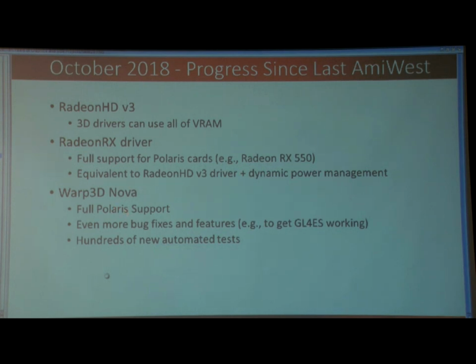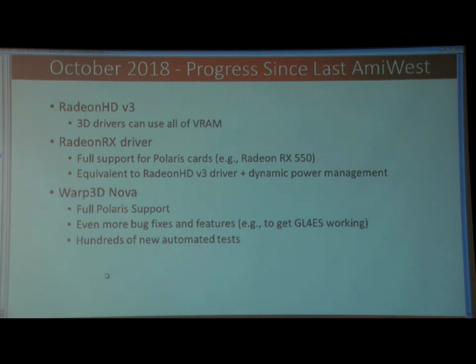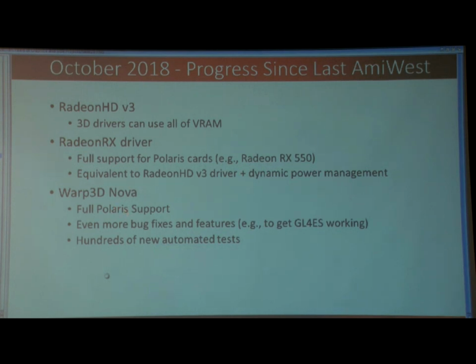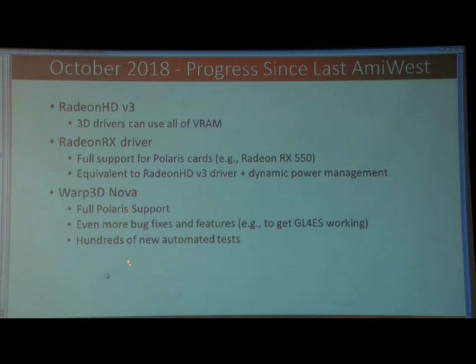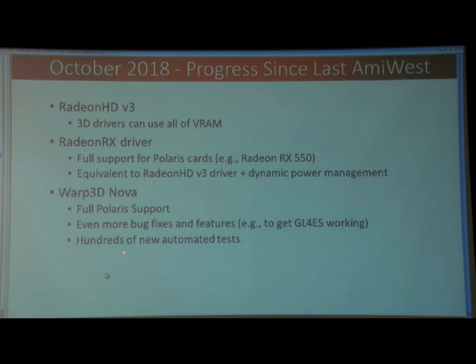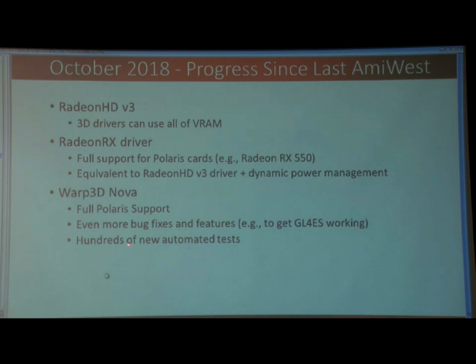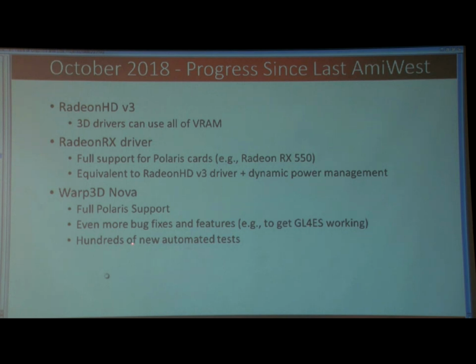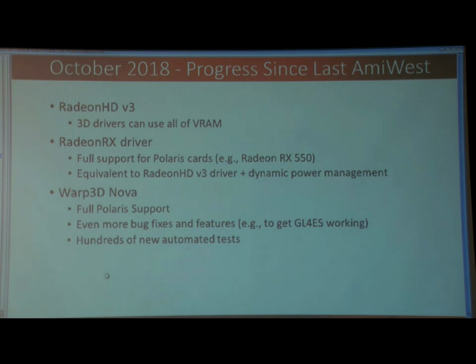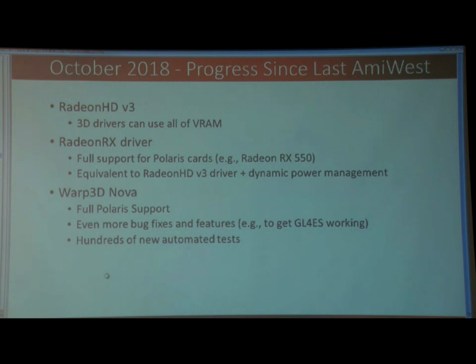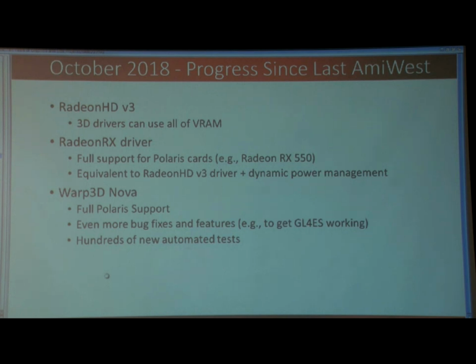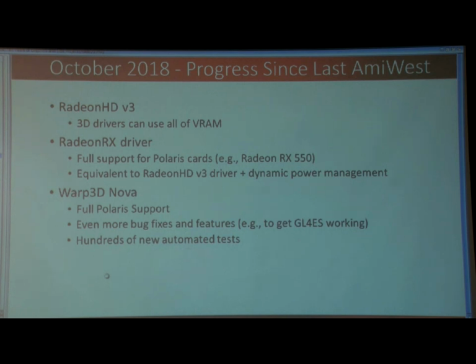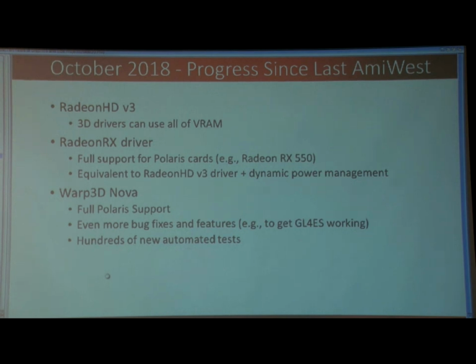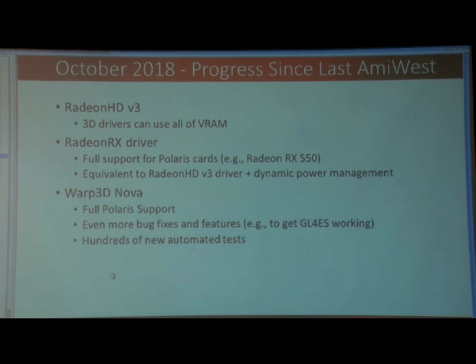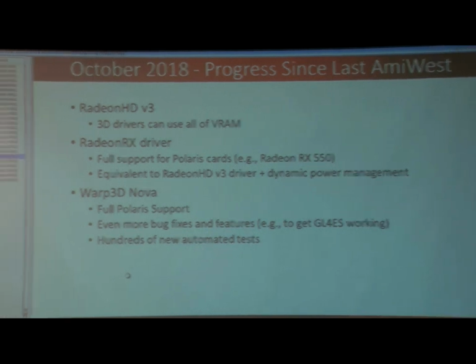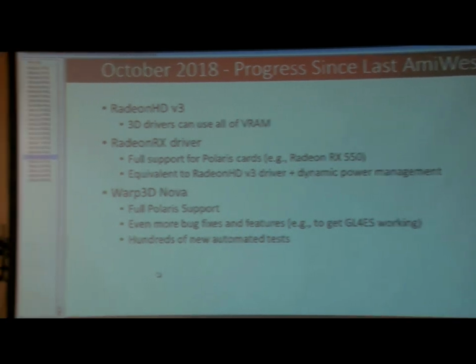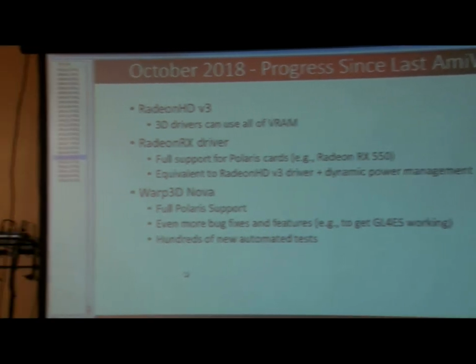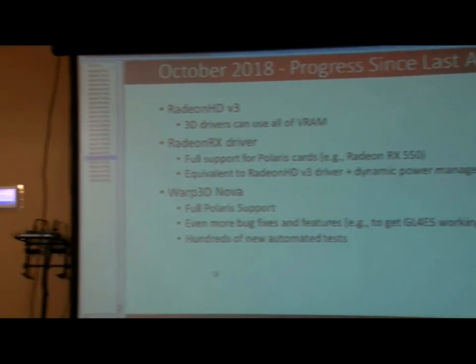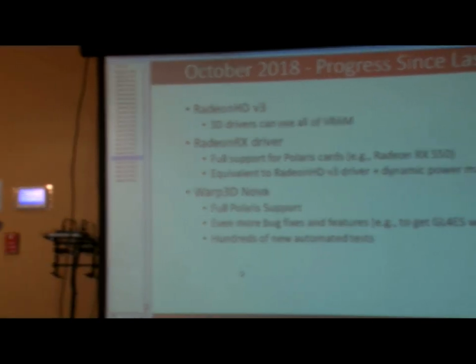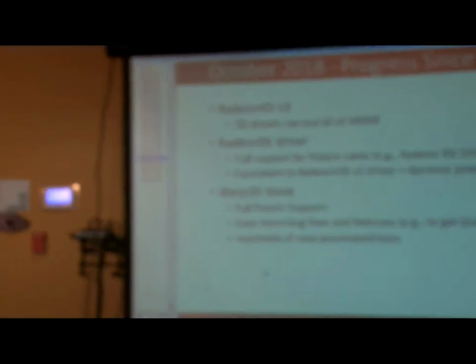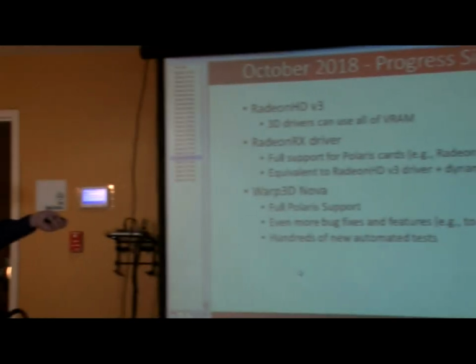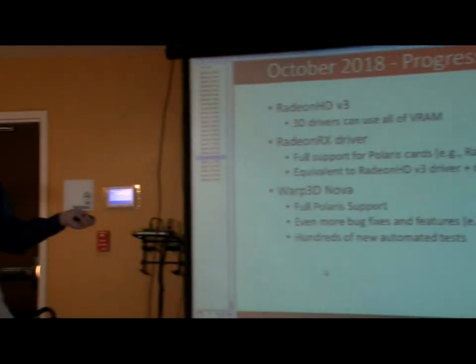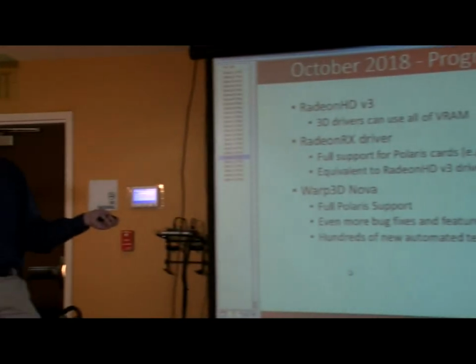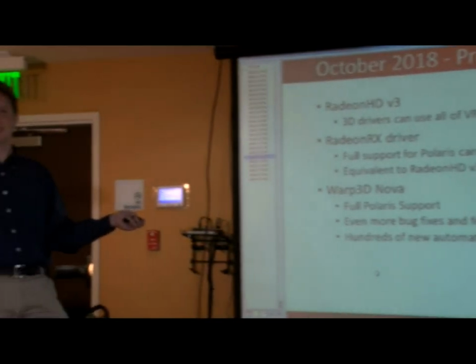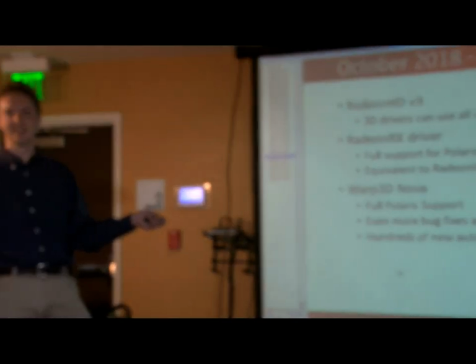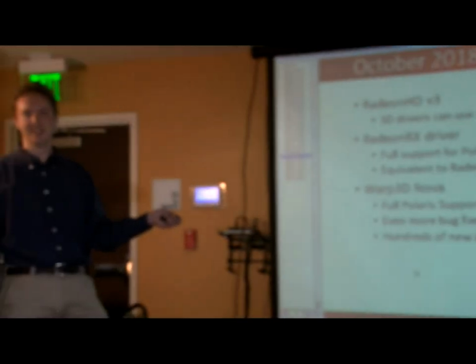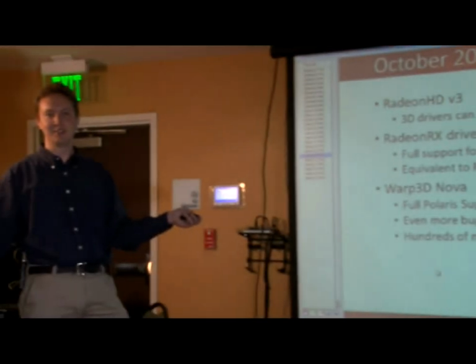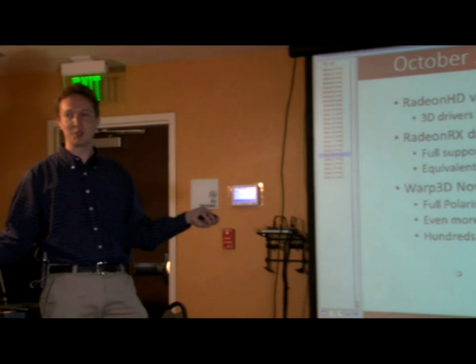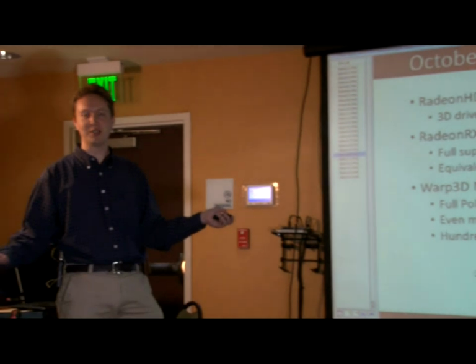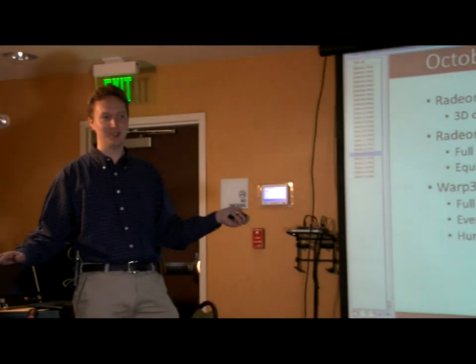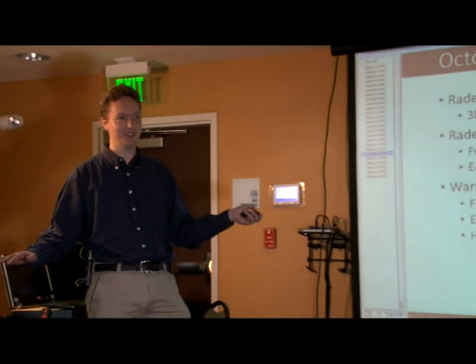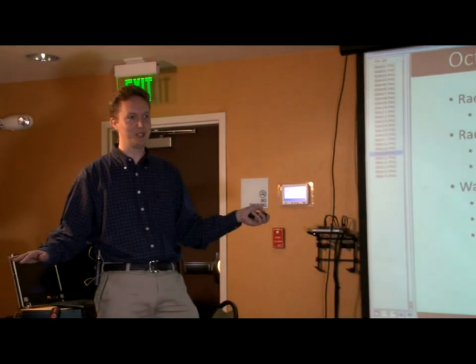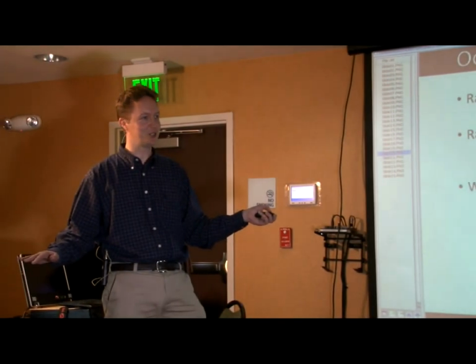If there's anybody interested in writing a Warp 3D Nova driver for other hardware, I can tell you those tests come in very, very handy. It gave me a lot of confidence when I was working on the Polaris support. Once I had the tests running, I could start up Spencer and it just worked, which is pretty awesome — none of this worrying about whether a game will crash. It just worked.